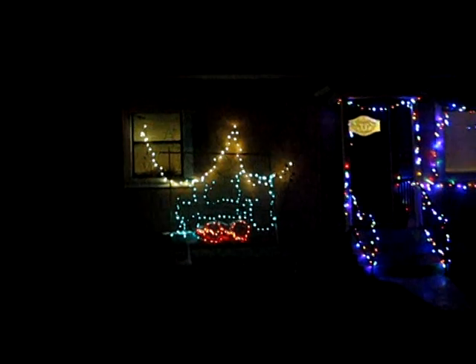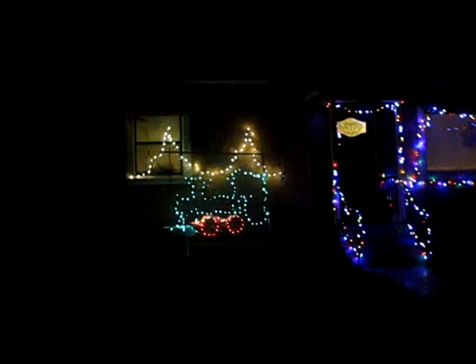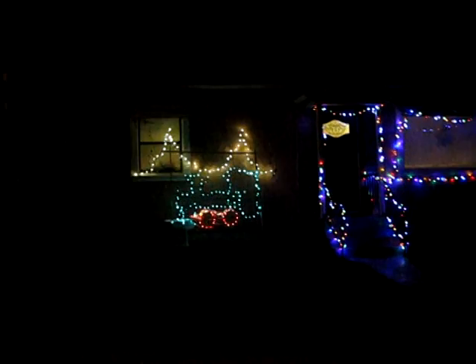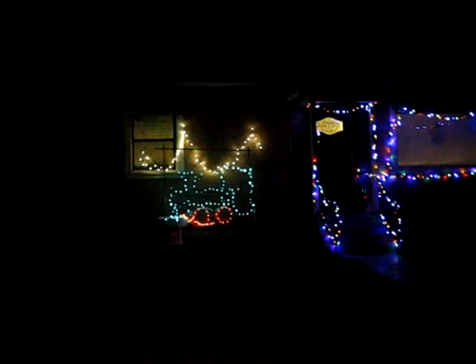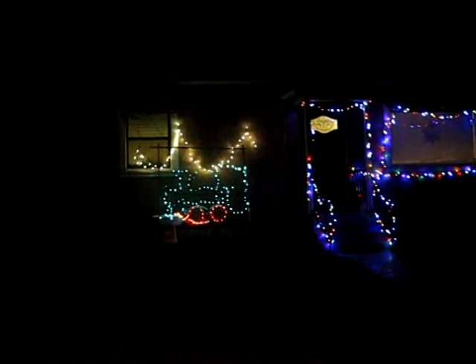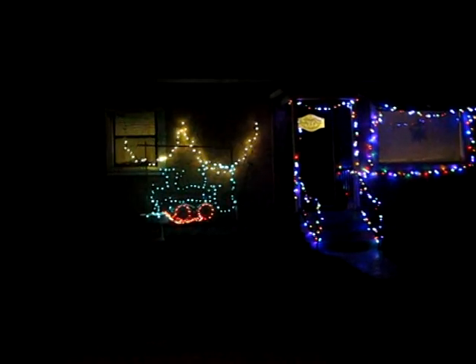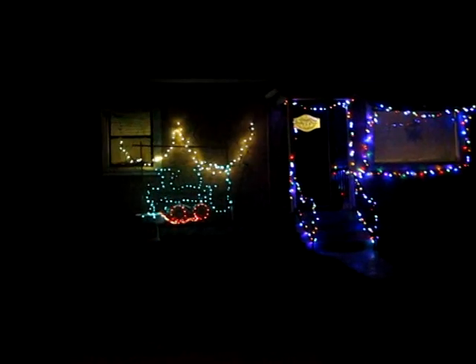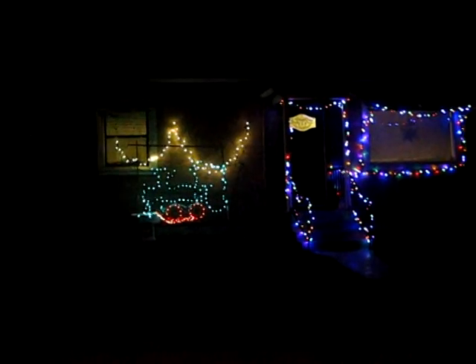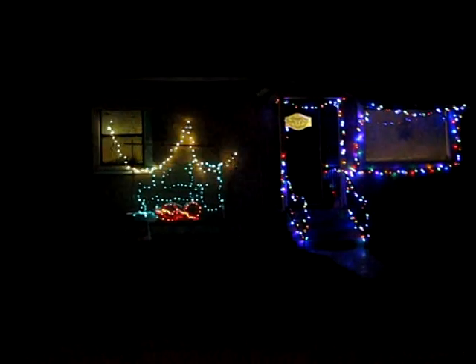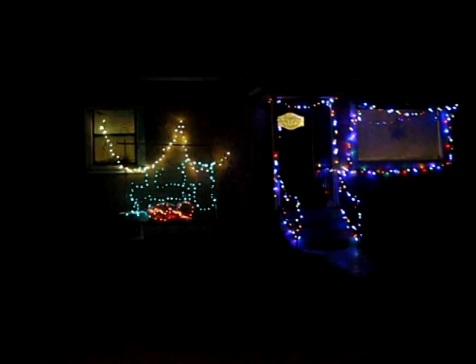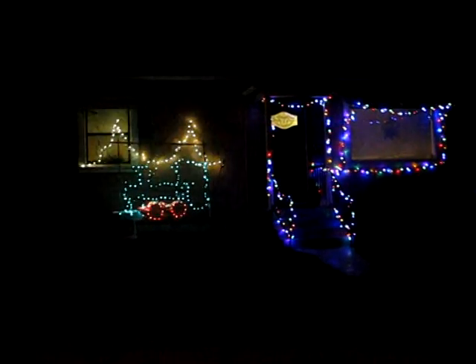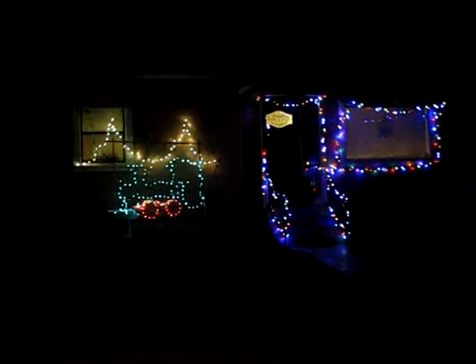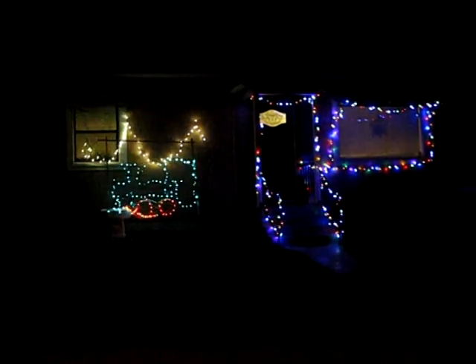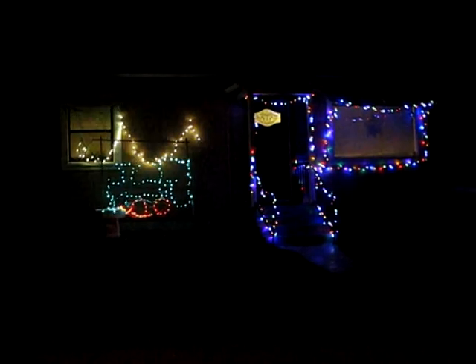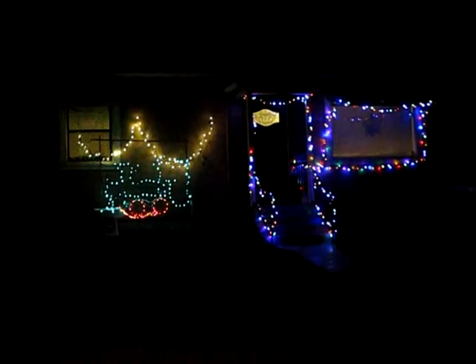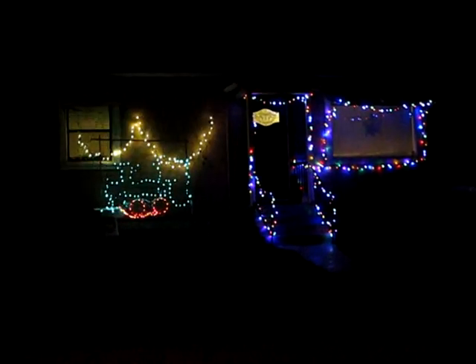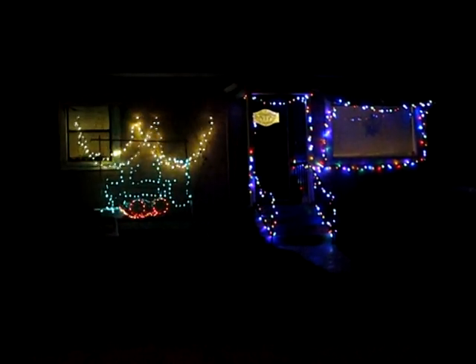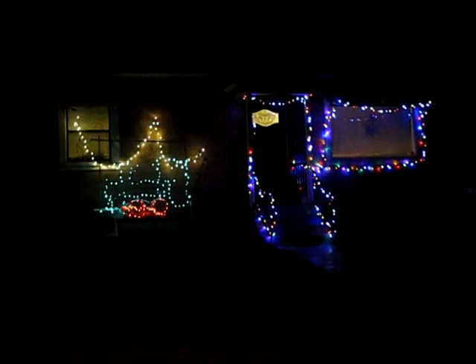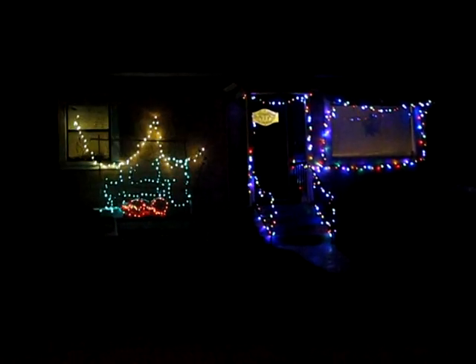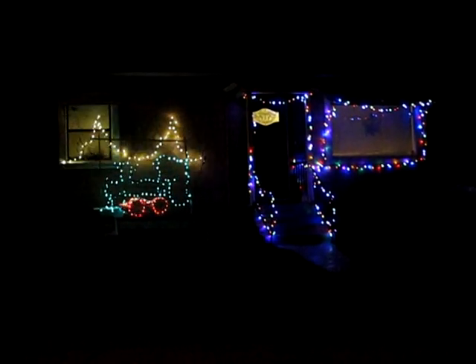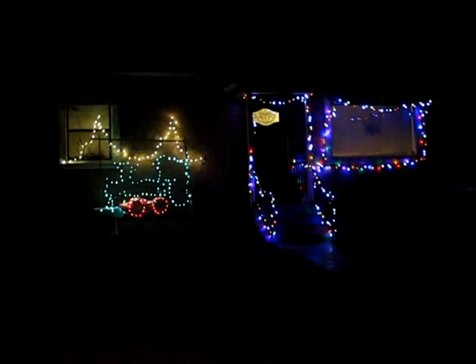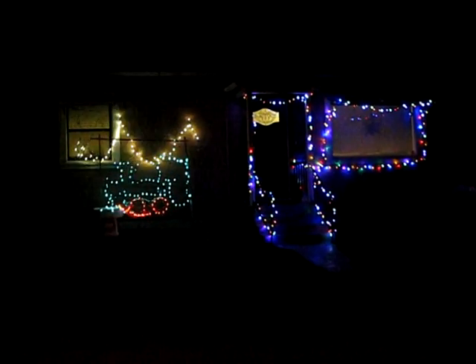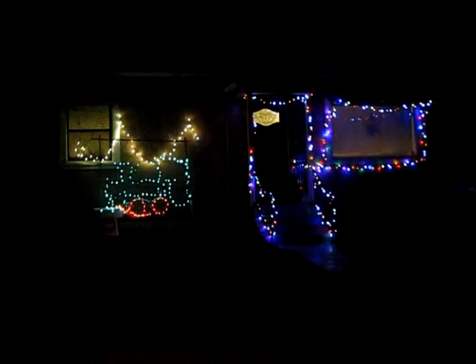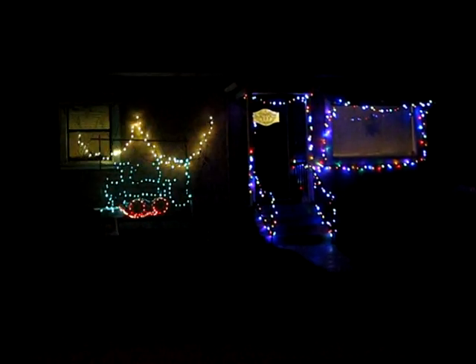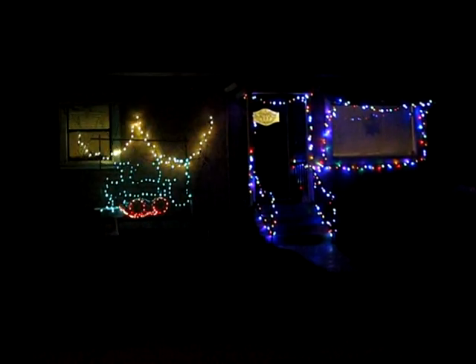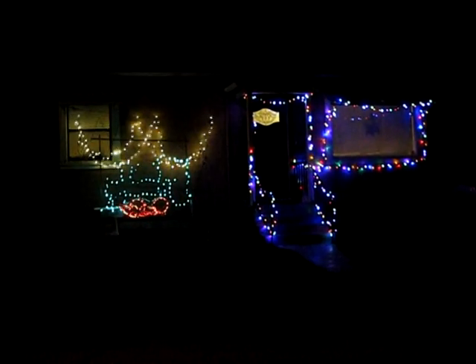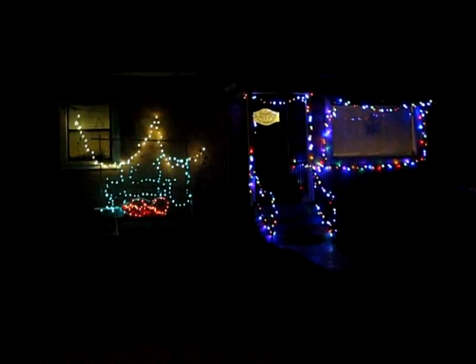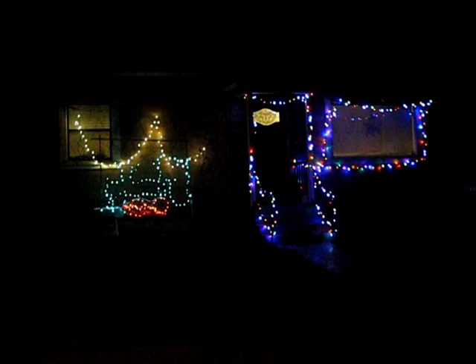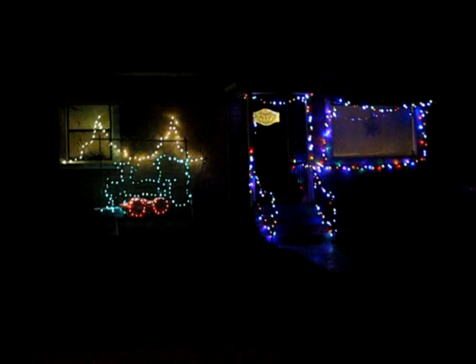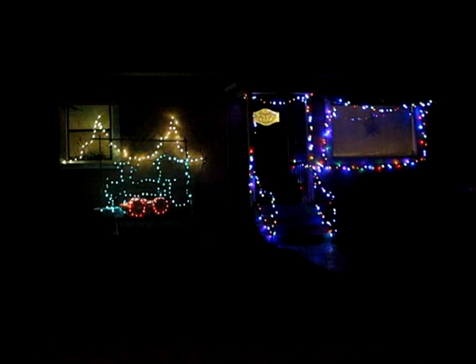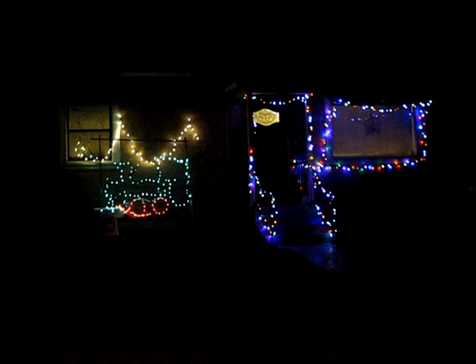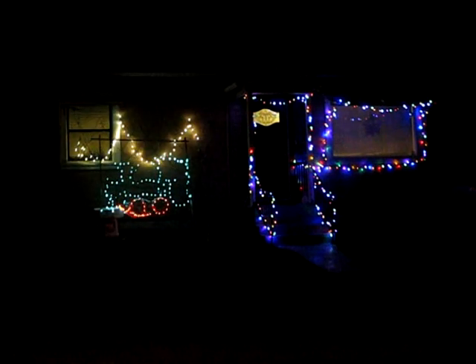Anyway, that's the holiday lights for 2010 at Dan and Charlene's house at 10 Mission Drive in Petaluma.